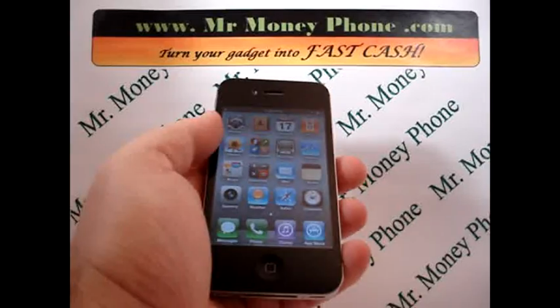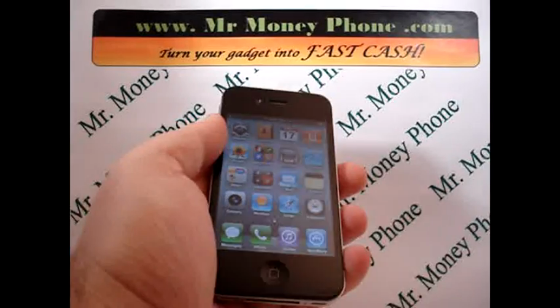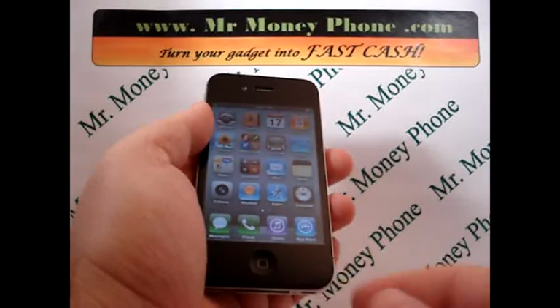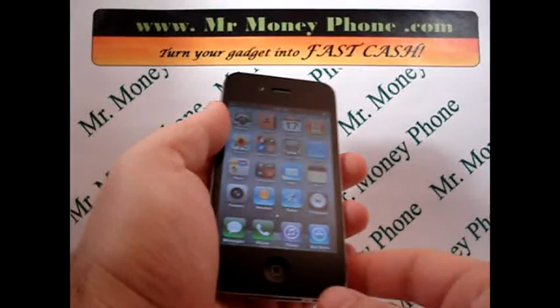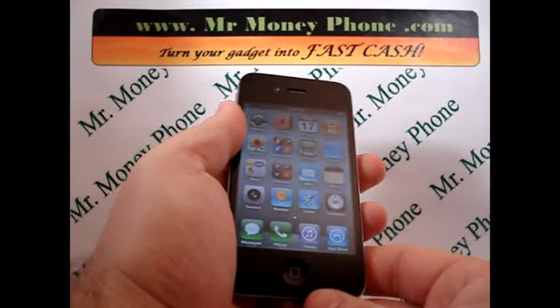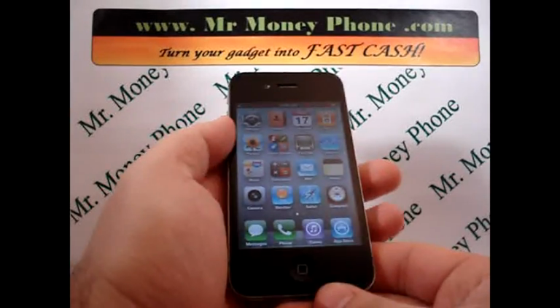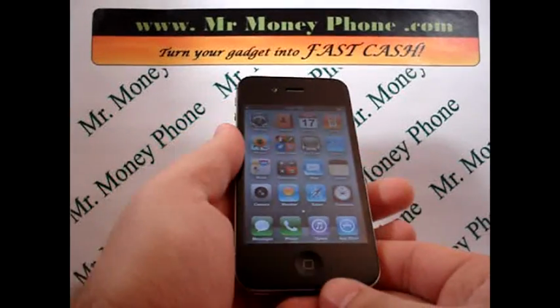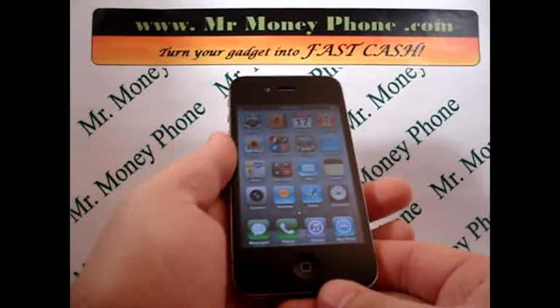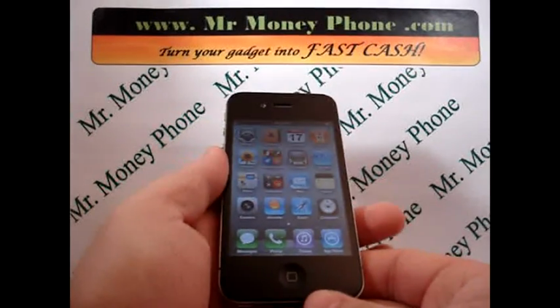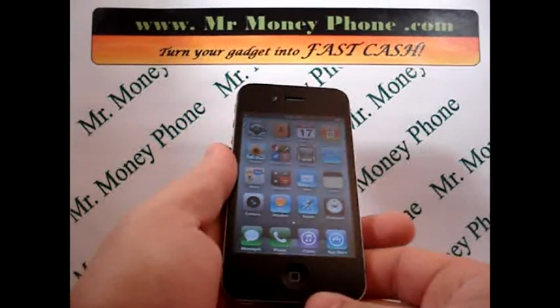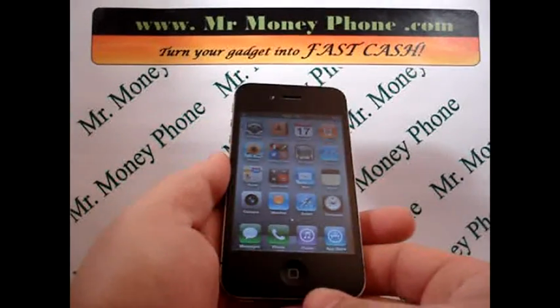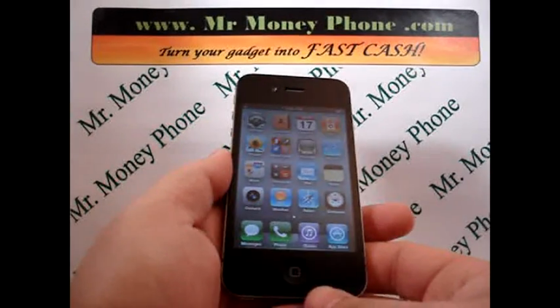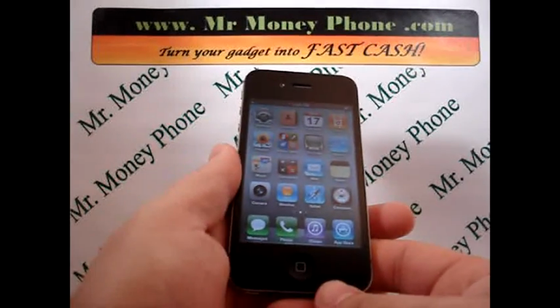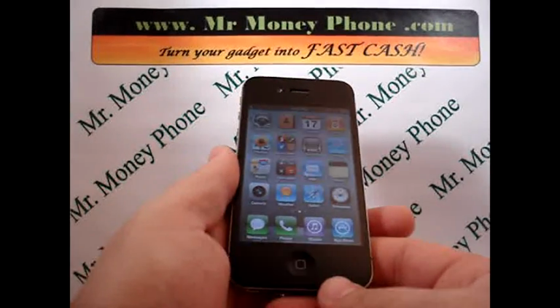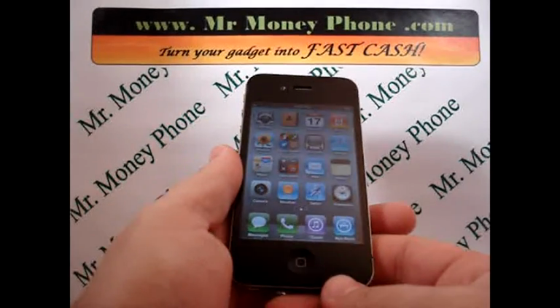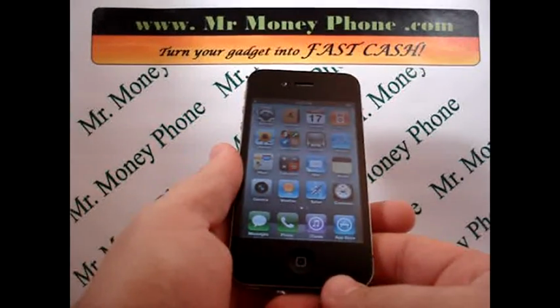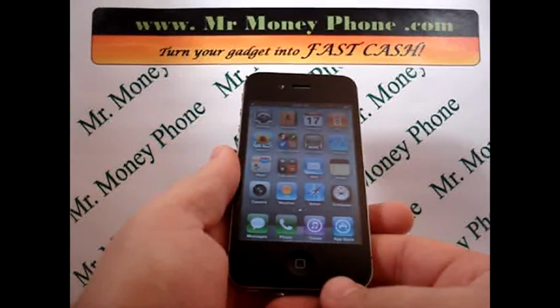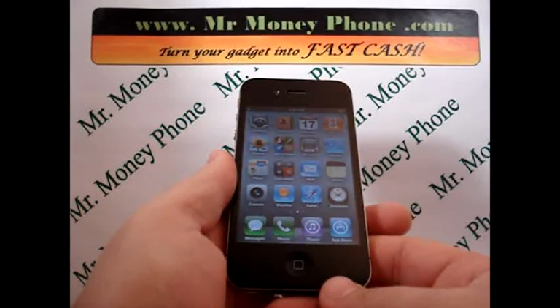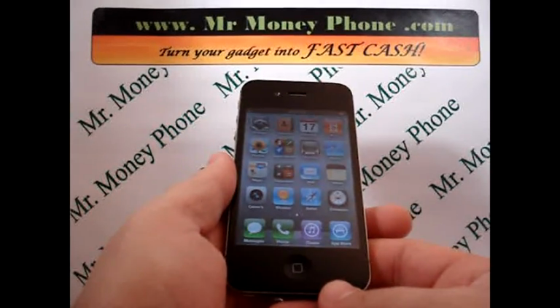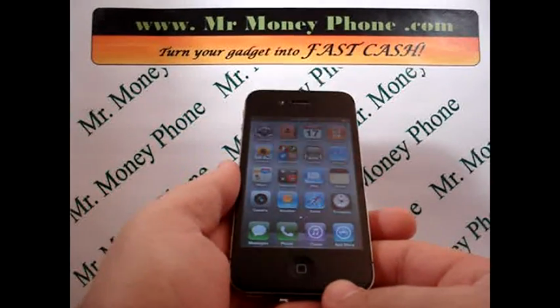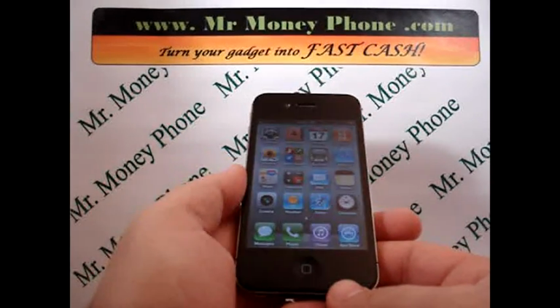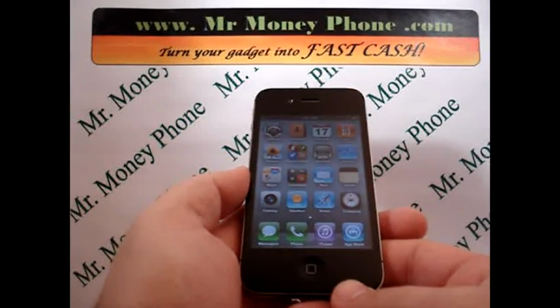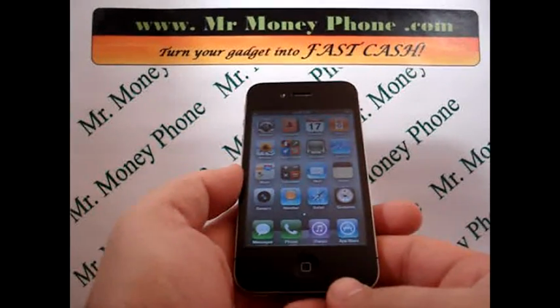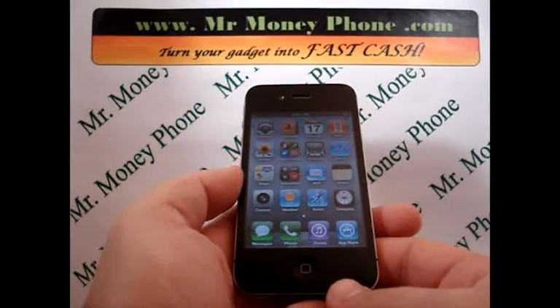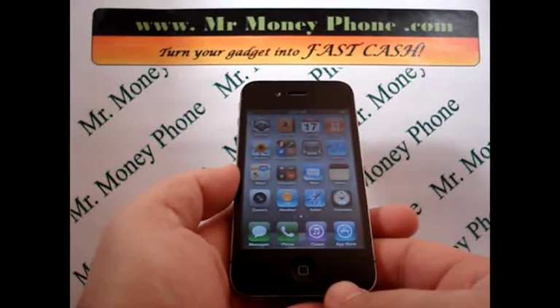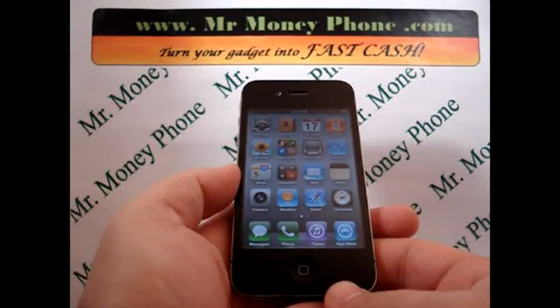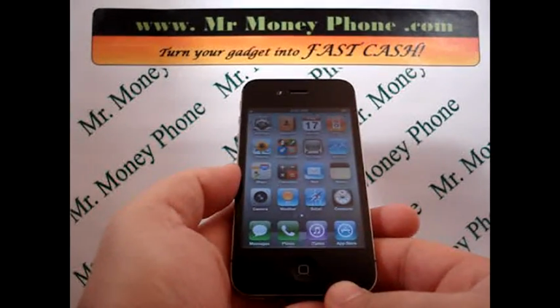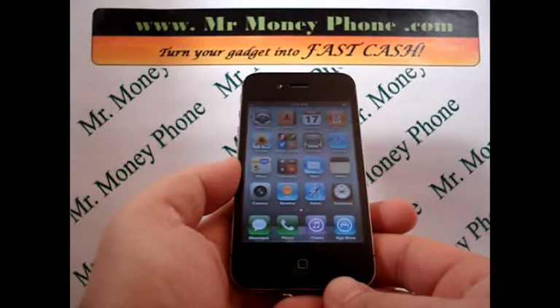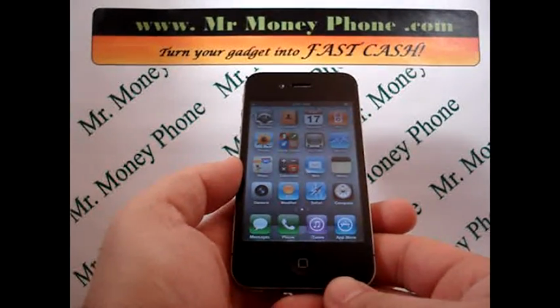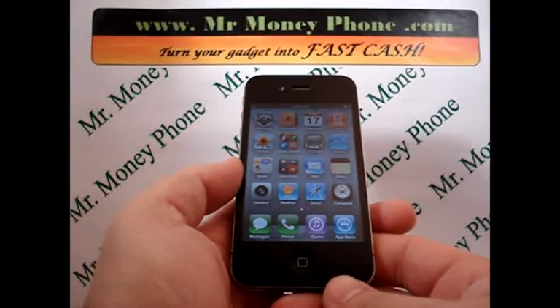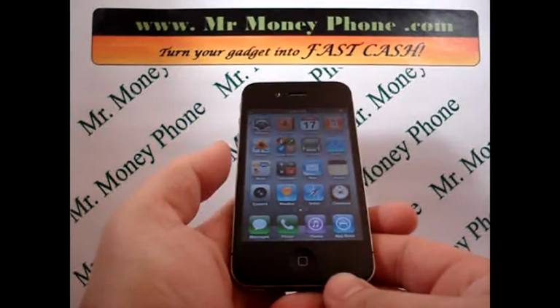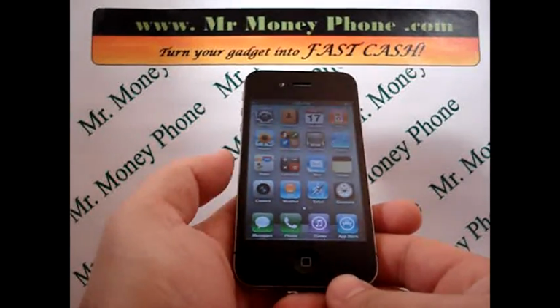Welcome back to Mr. Money Phone, where we review cell phones, iPods, and other electronic gadgets.